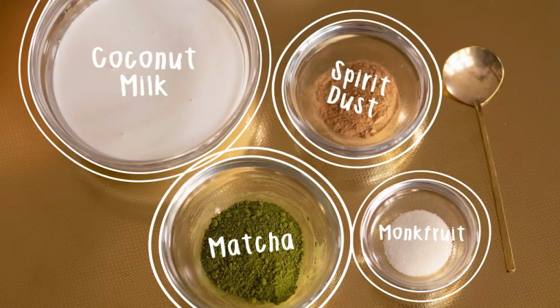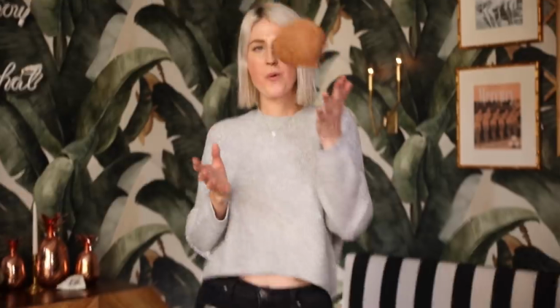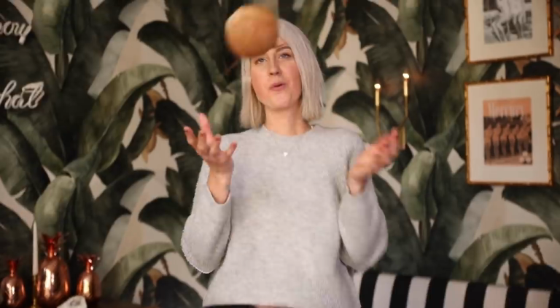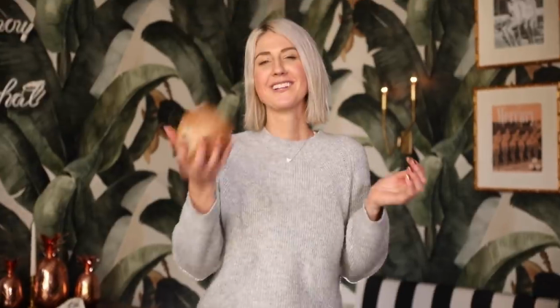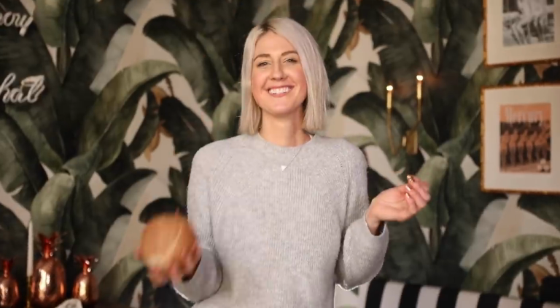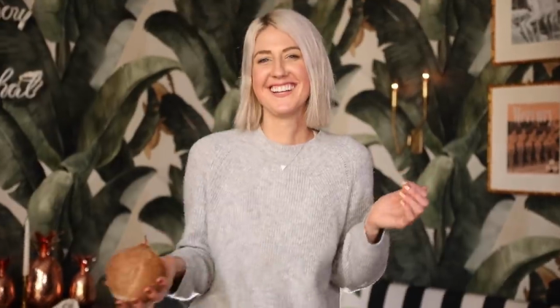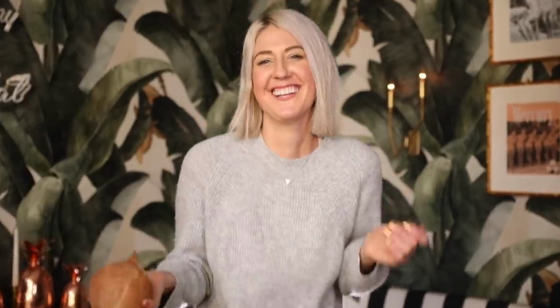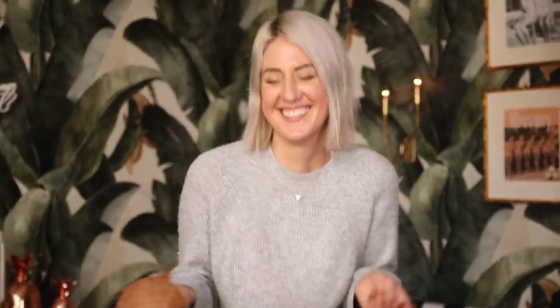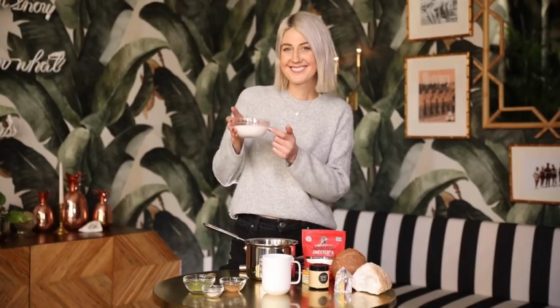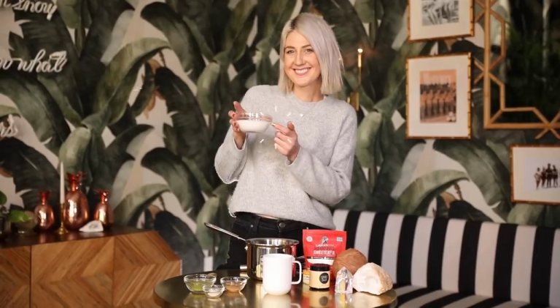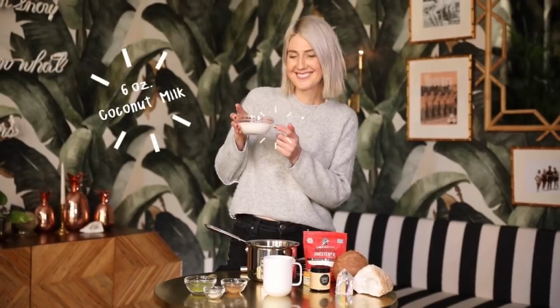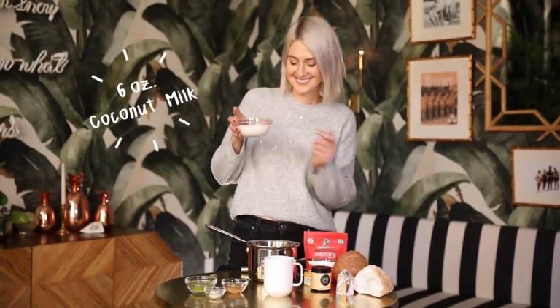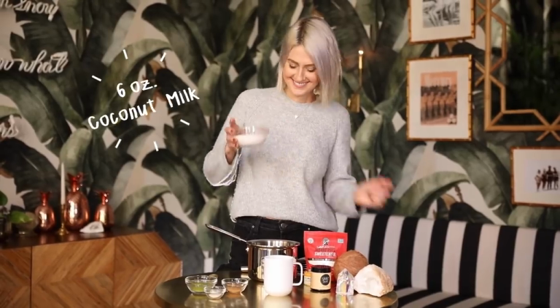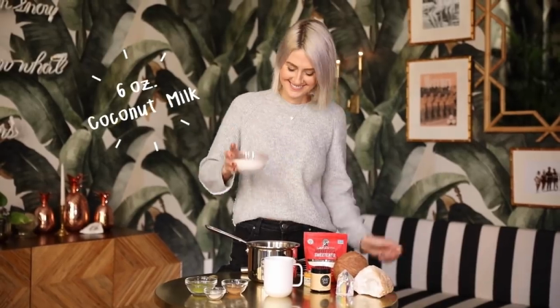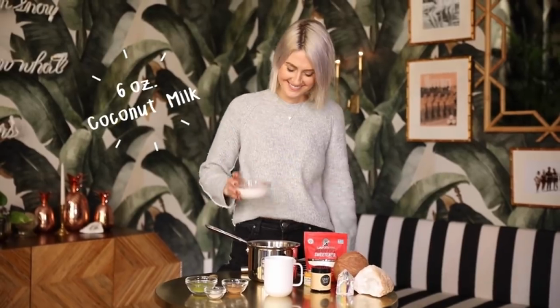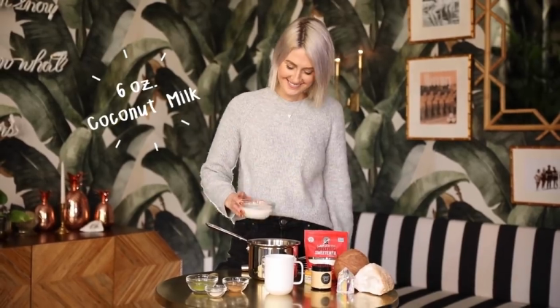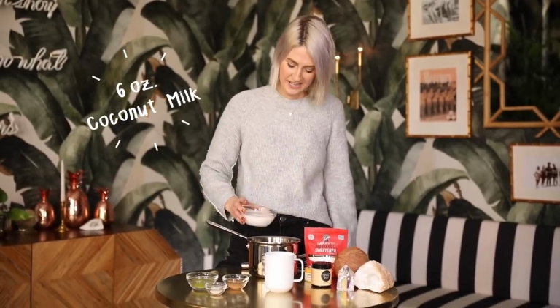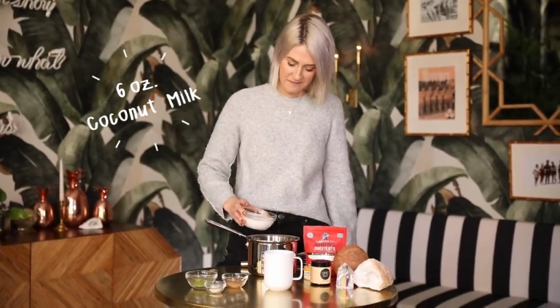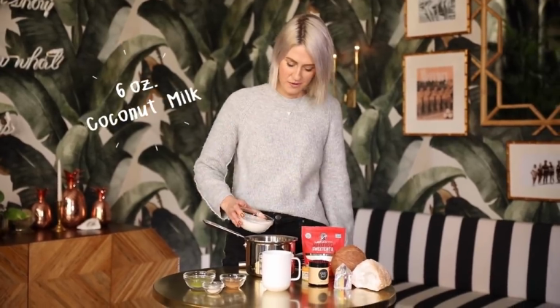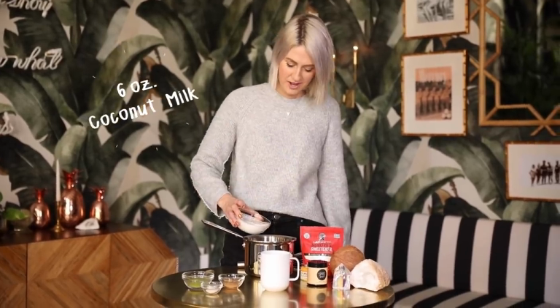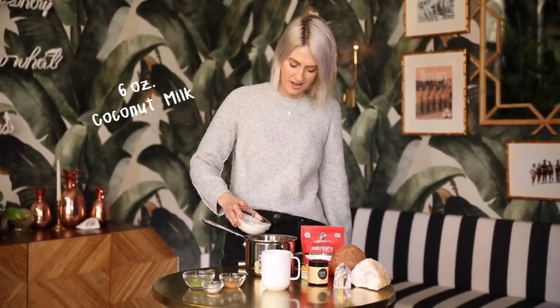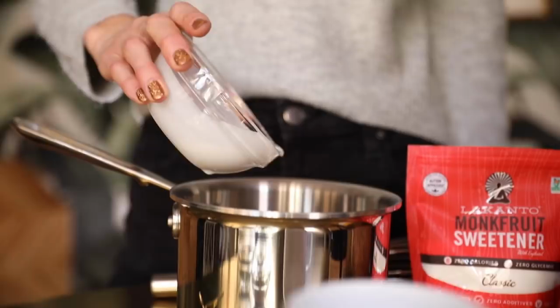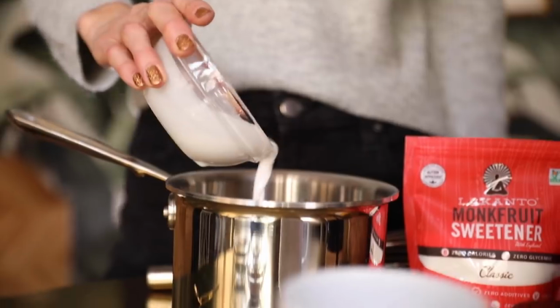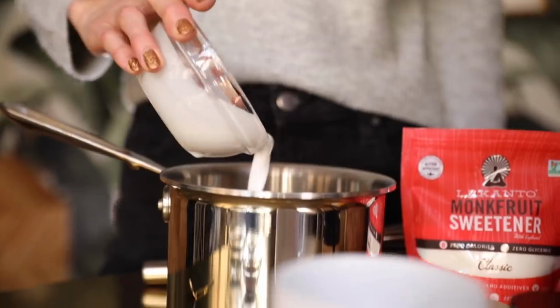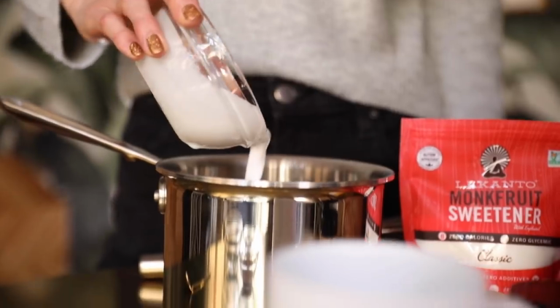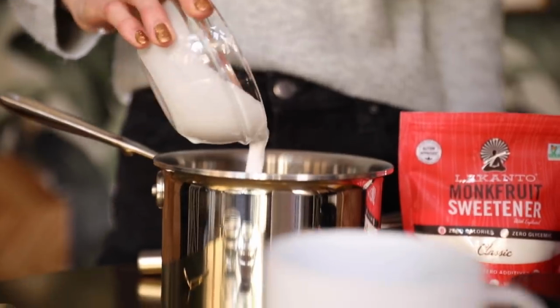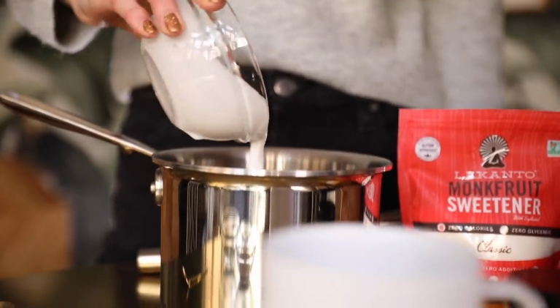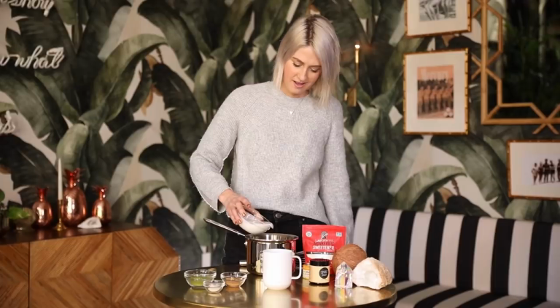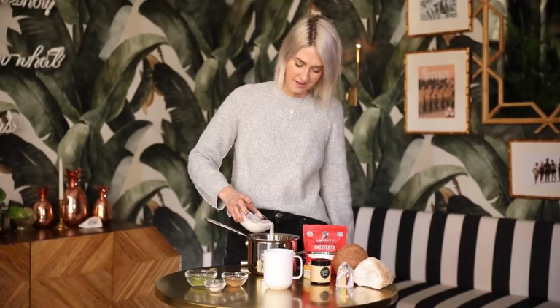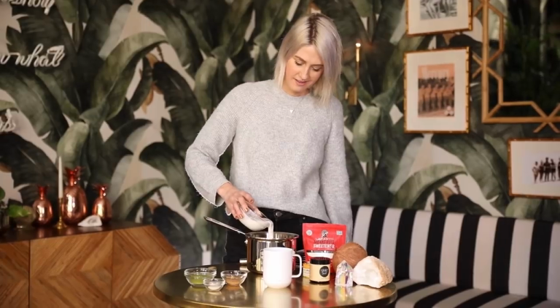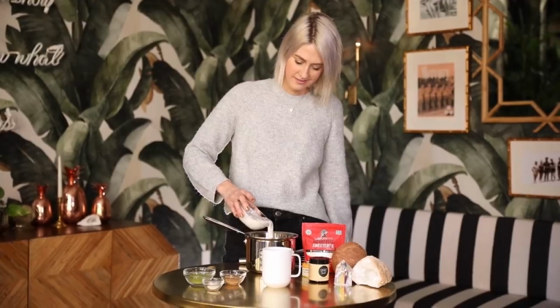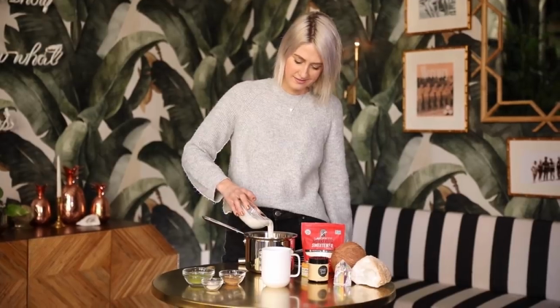Okay, first off, you want to start with your coconut milk. We're going to pour it in a pot and bring it to a boil on the stove.